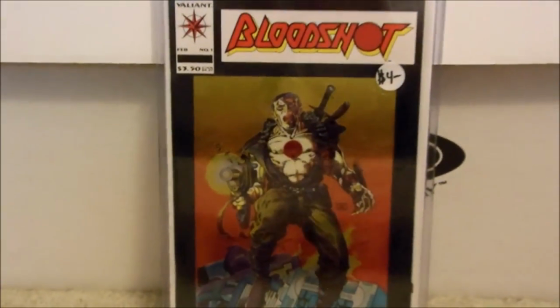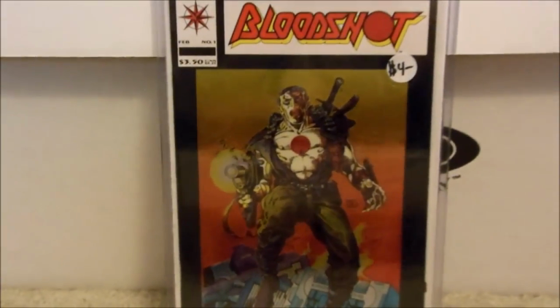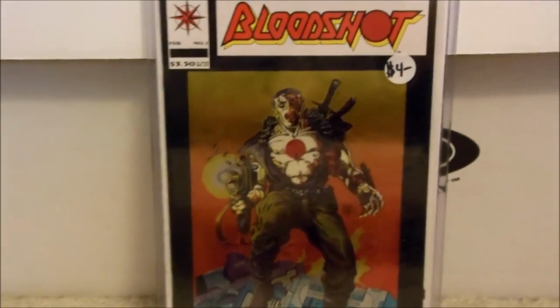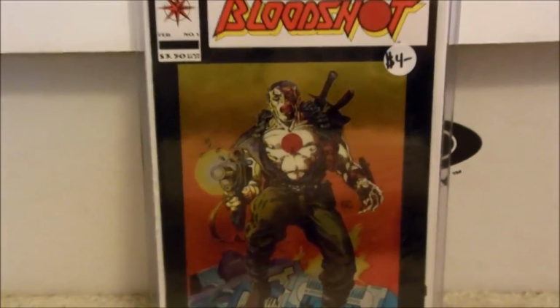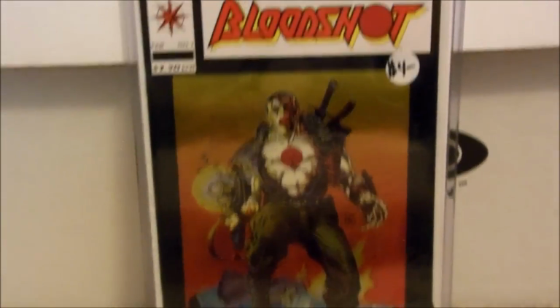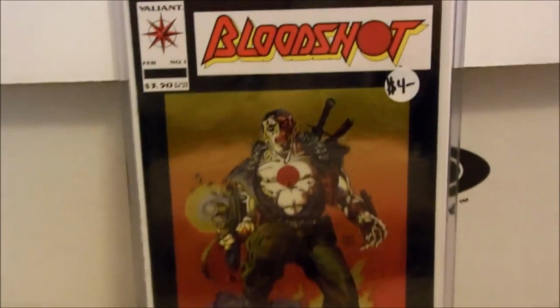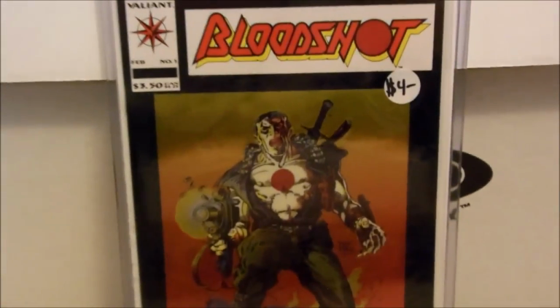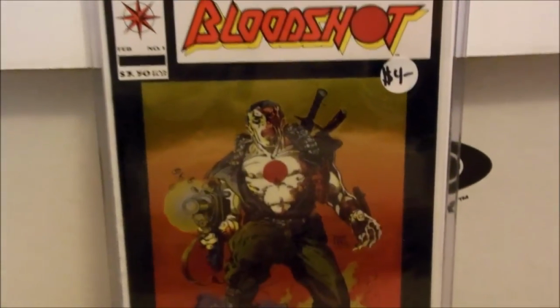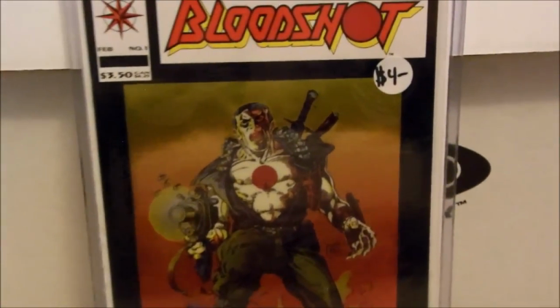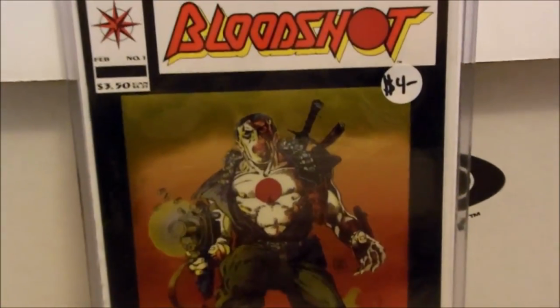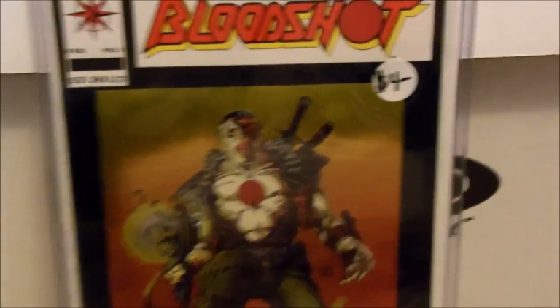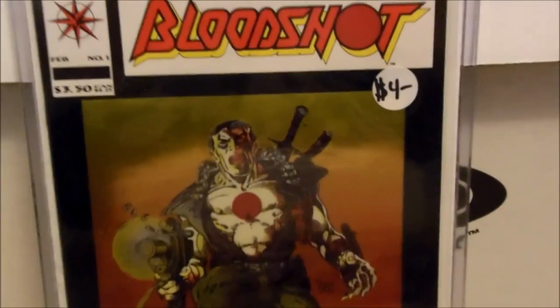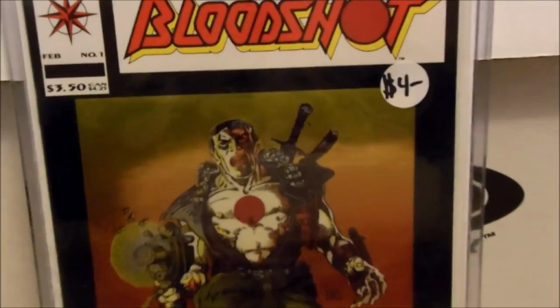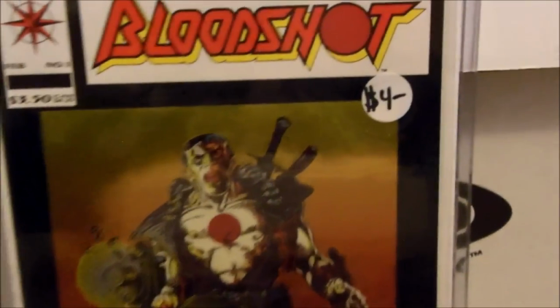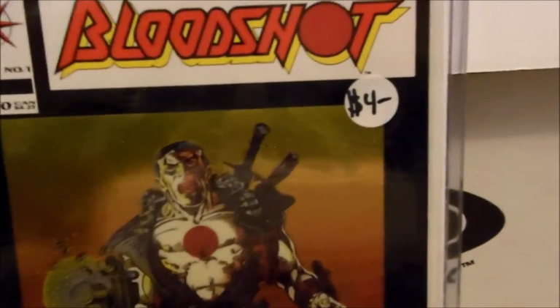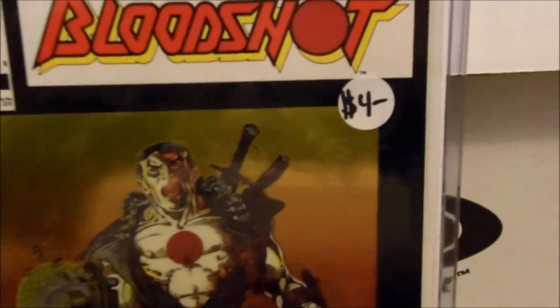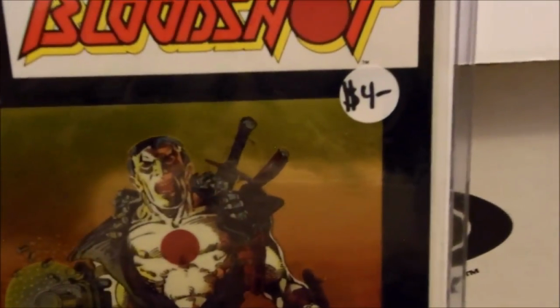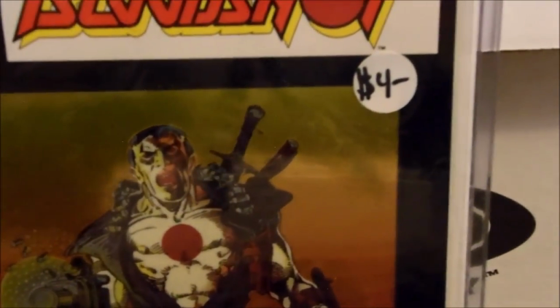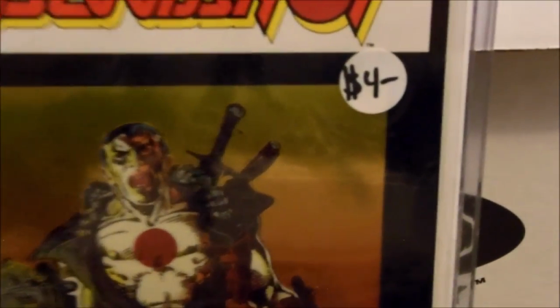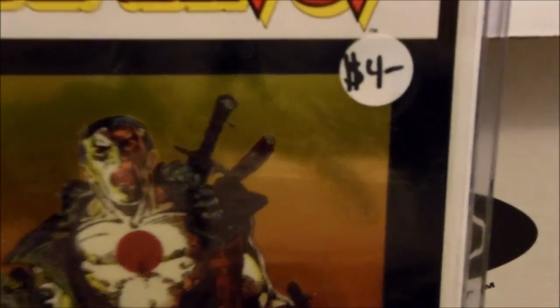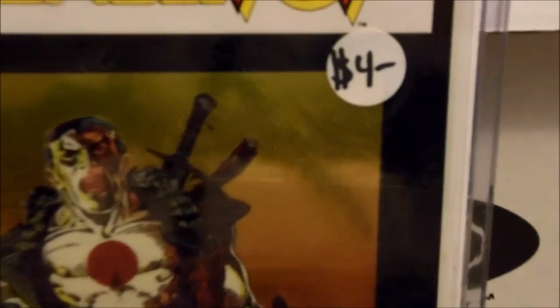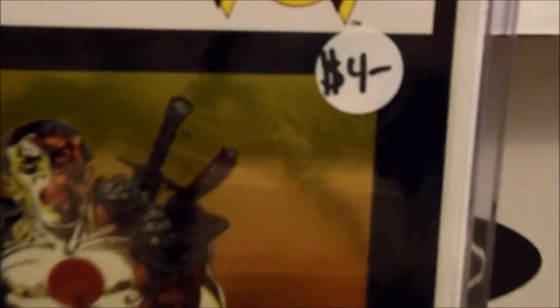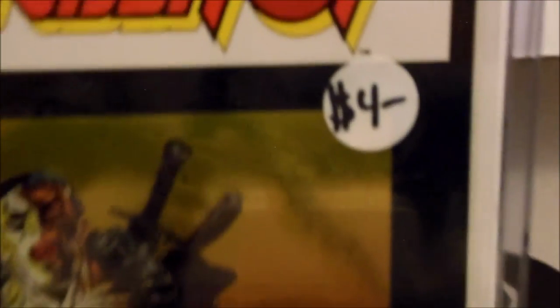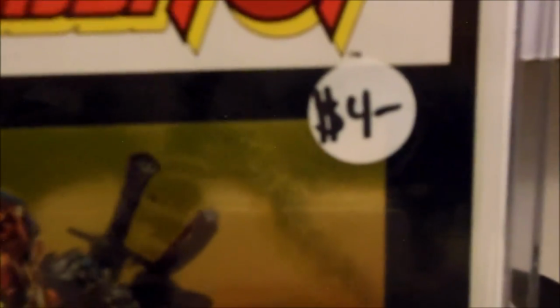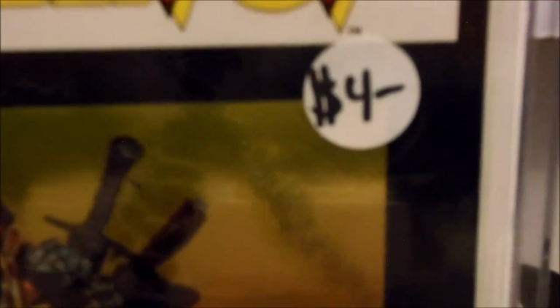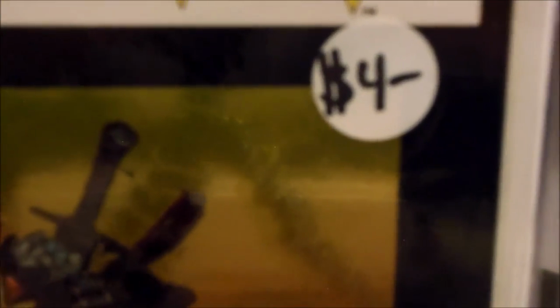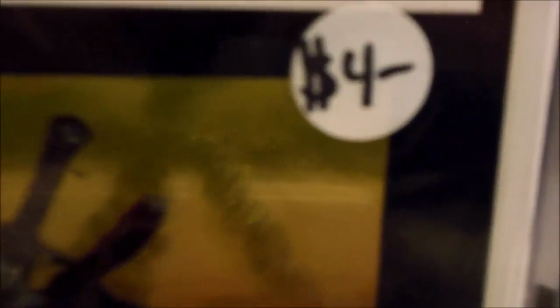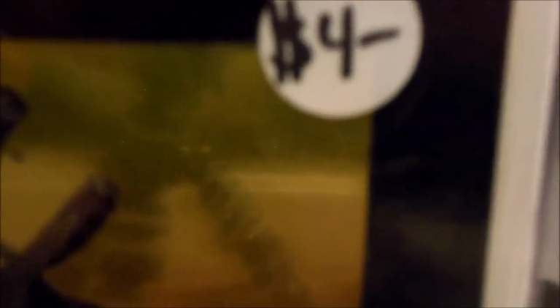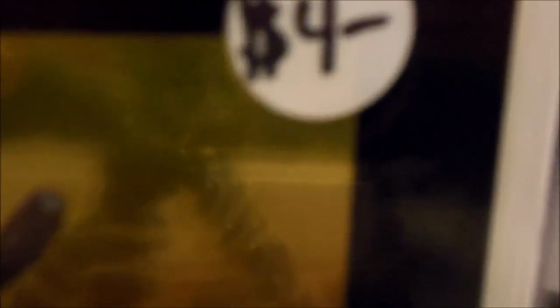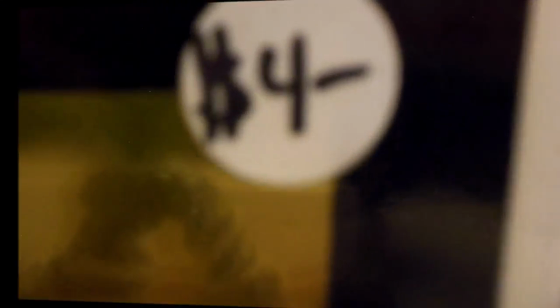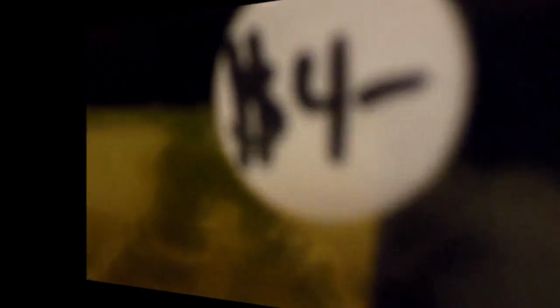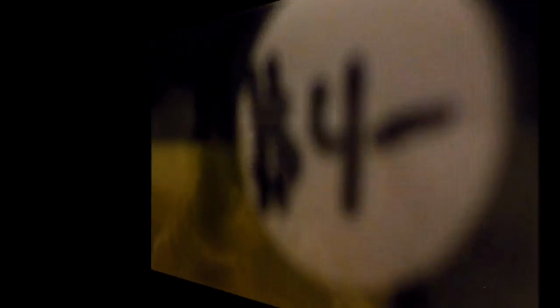Believe it or not, back in the day I tried to sell this comic for $4. I still haven't.